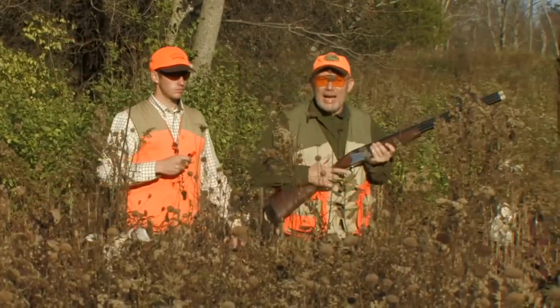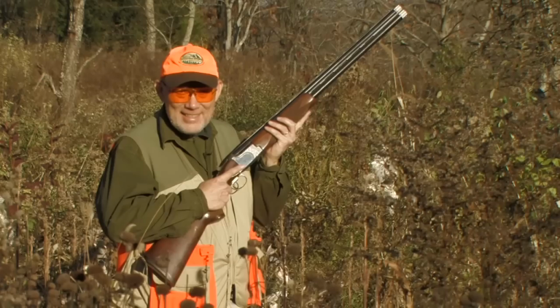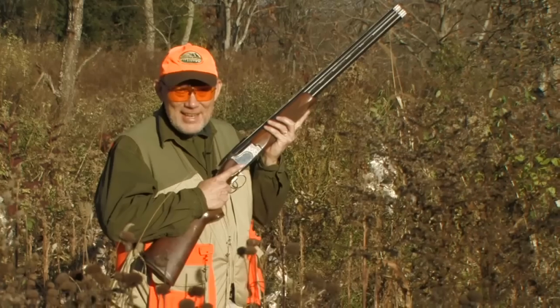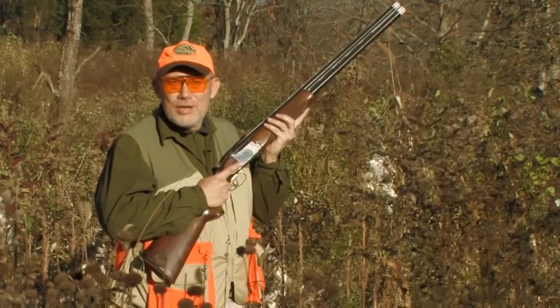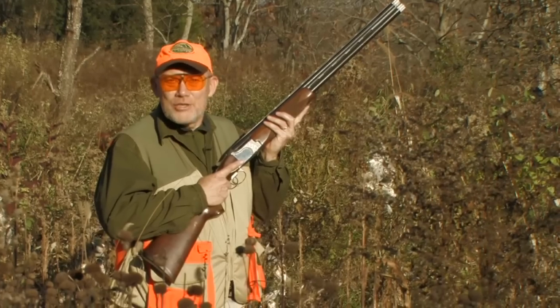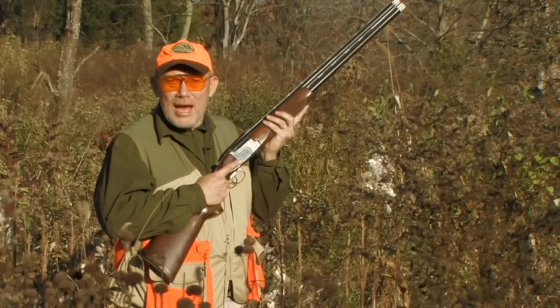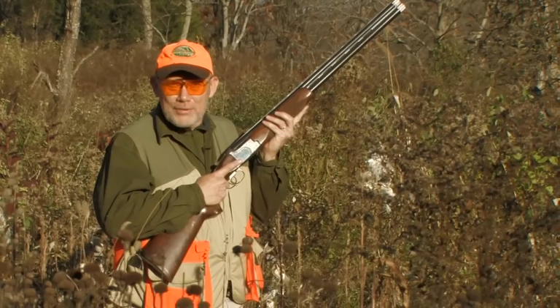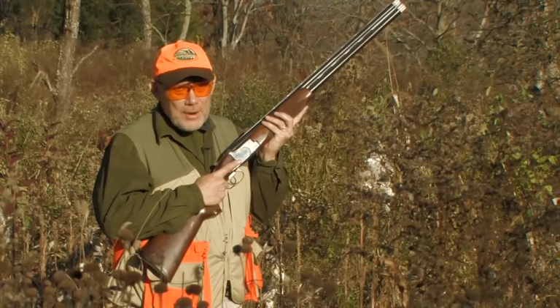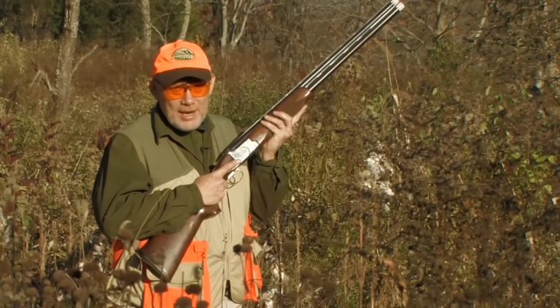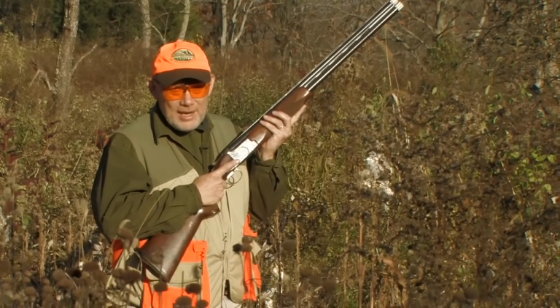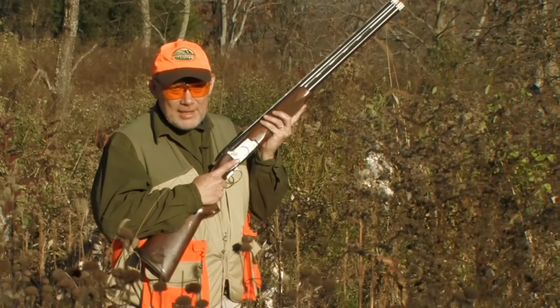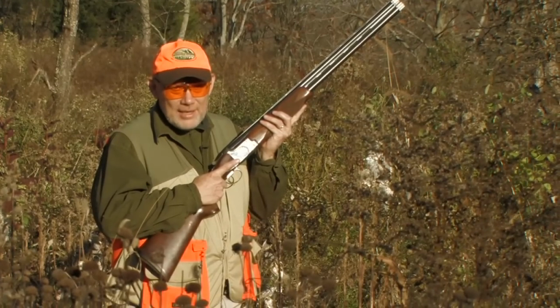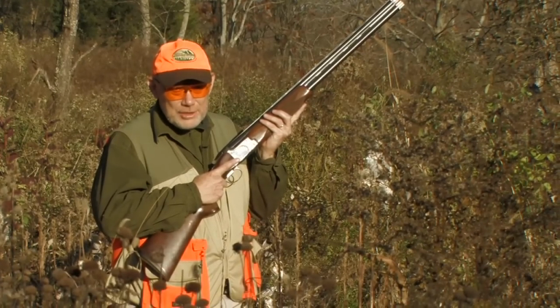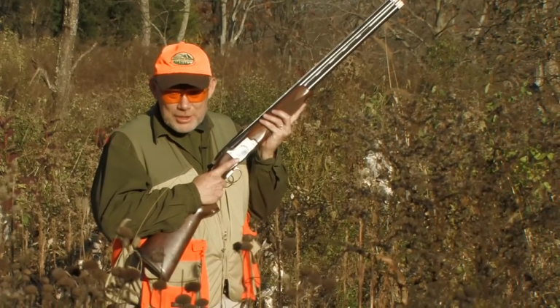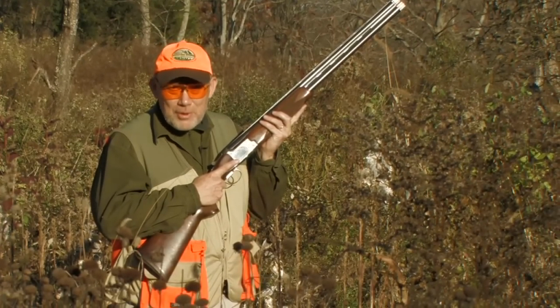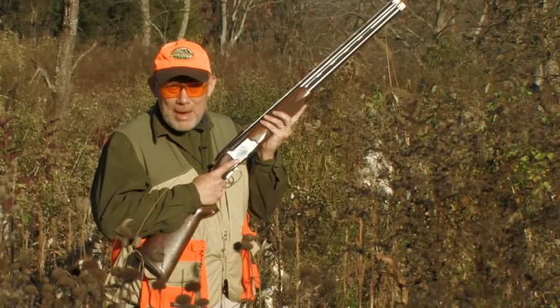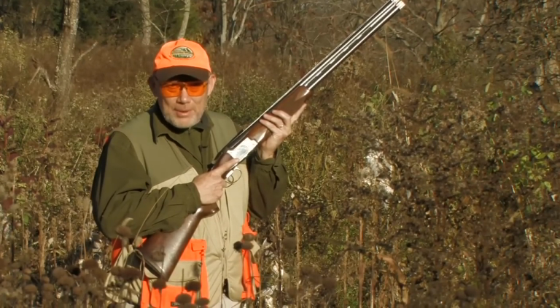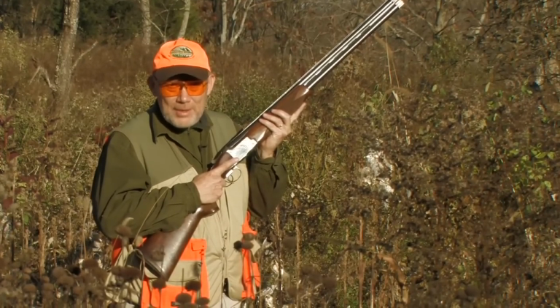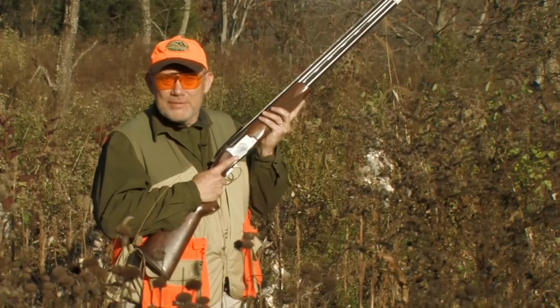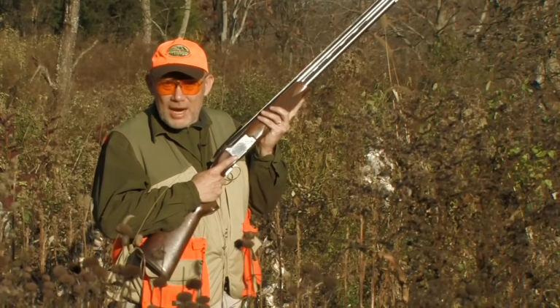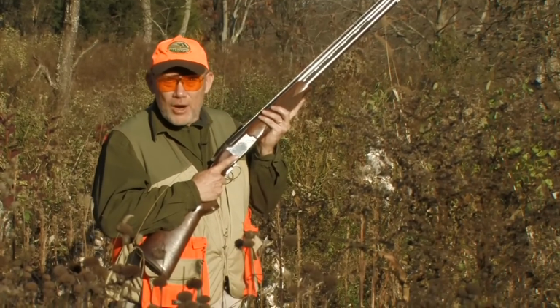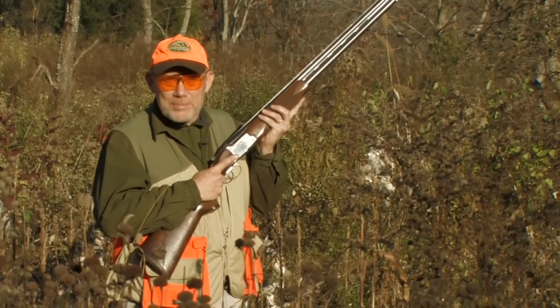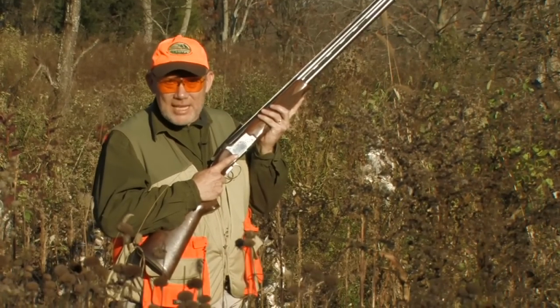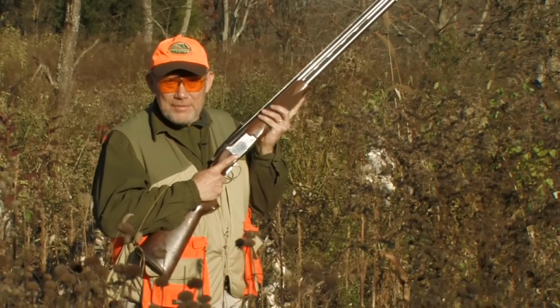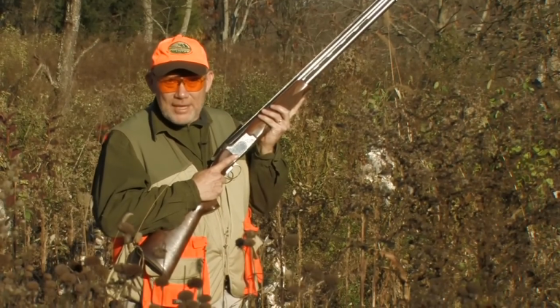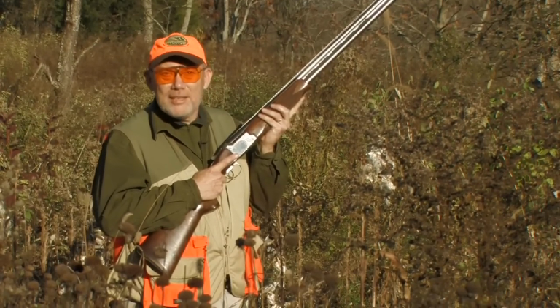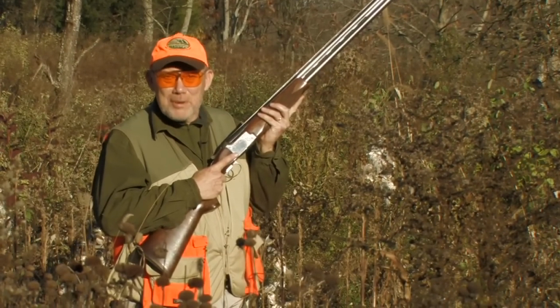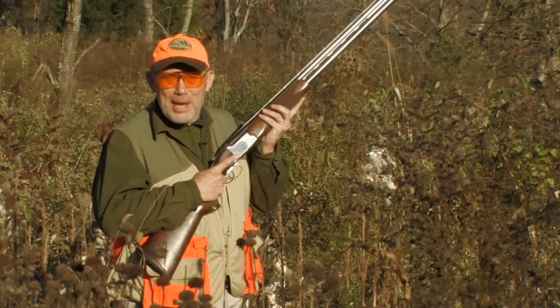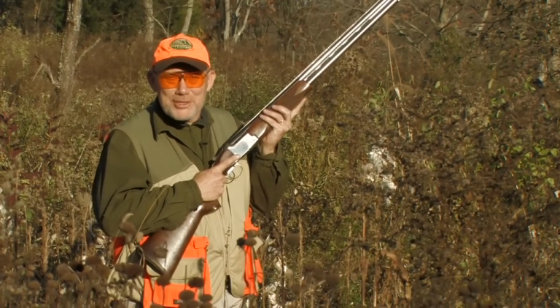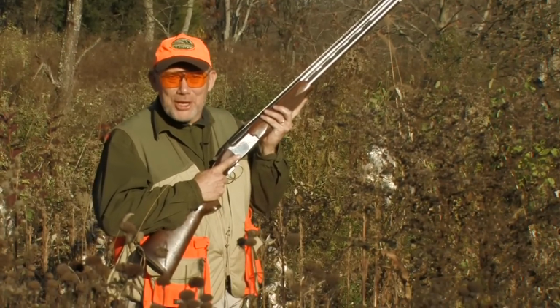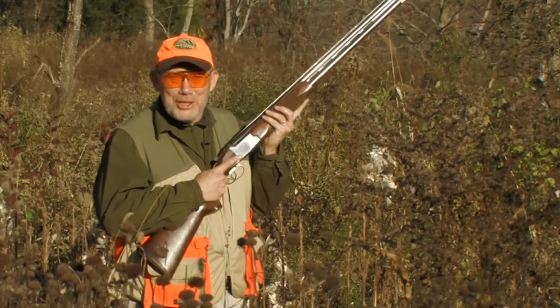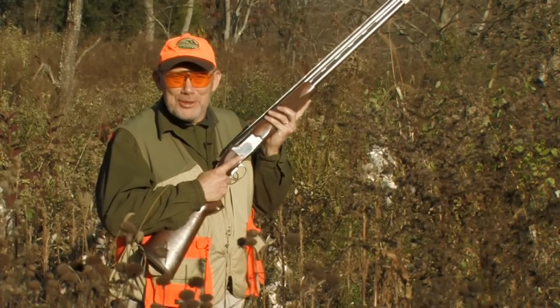Just remember, firearm safety depends on you.